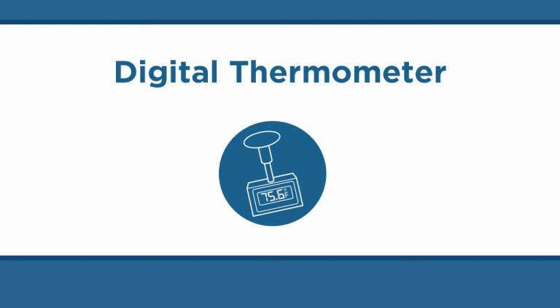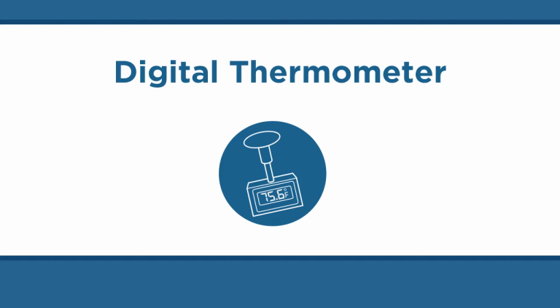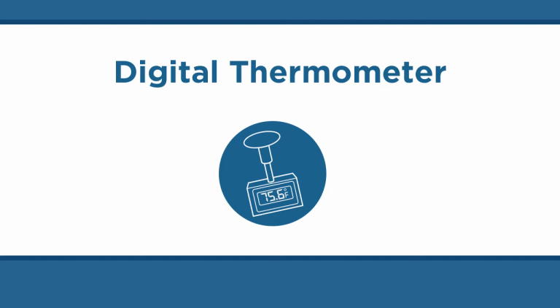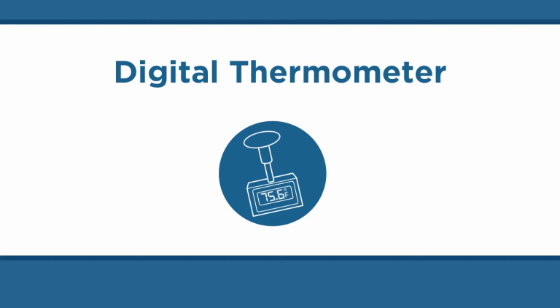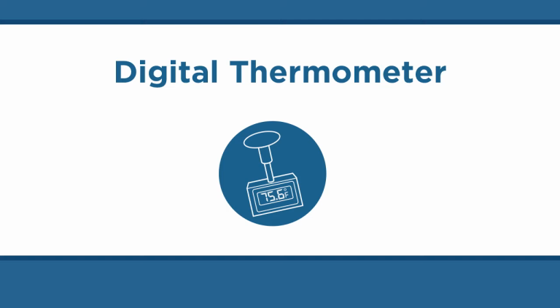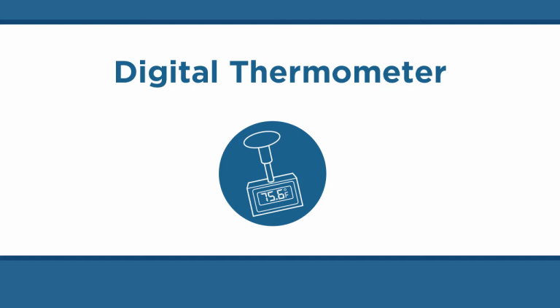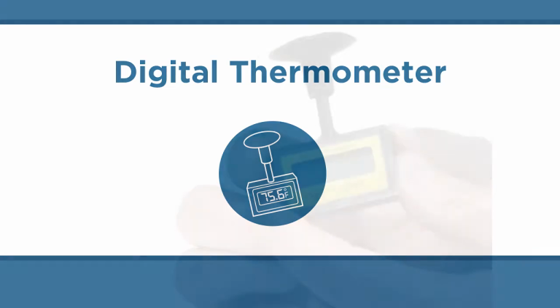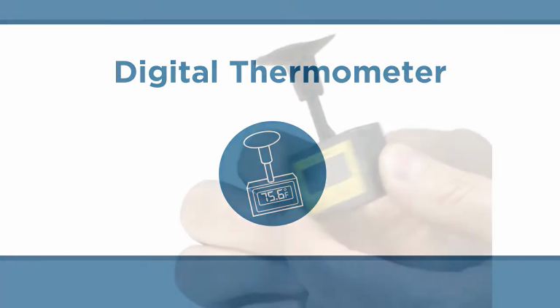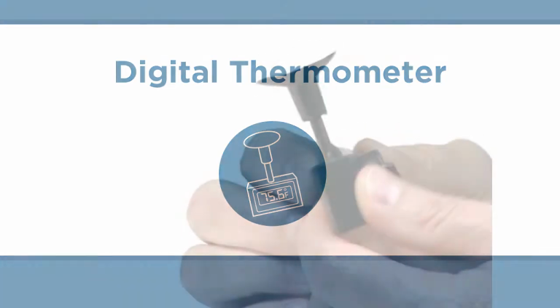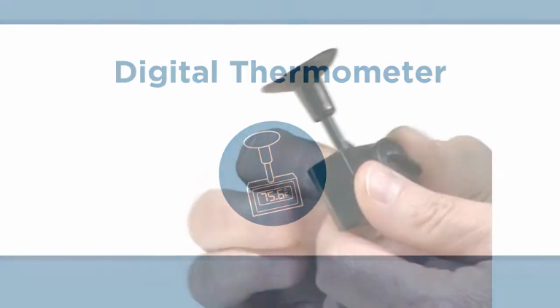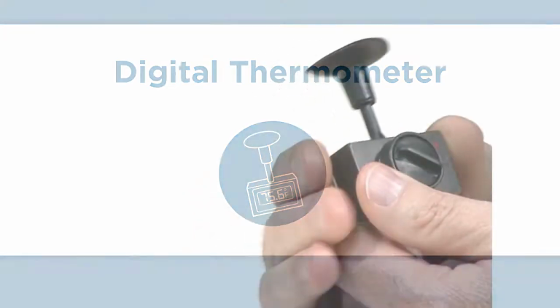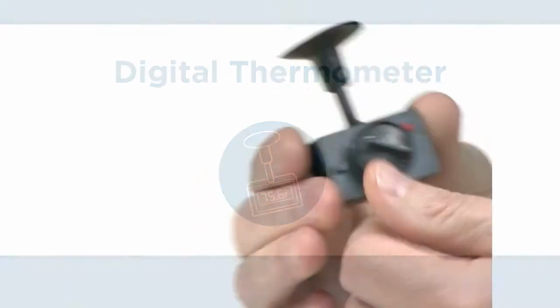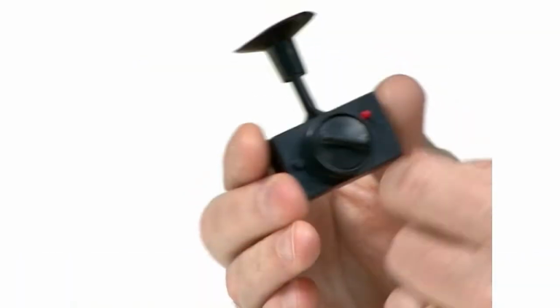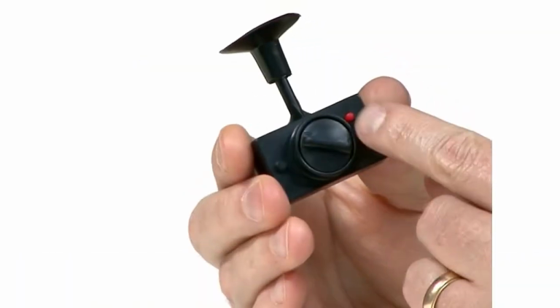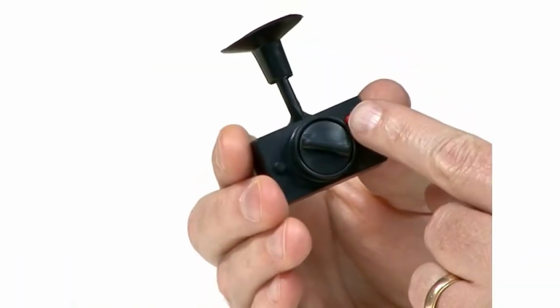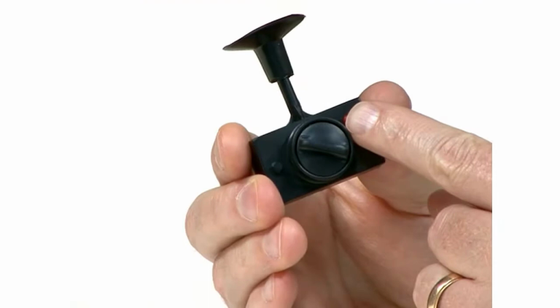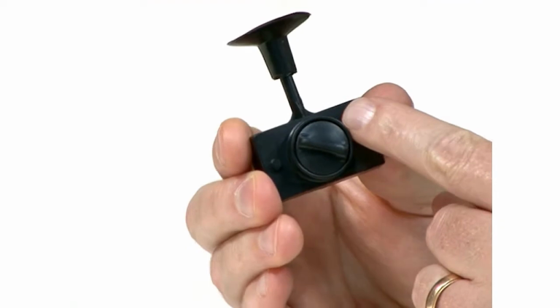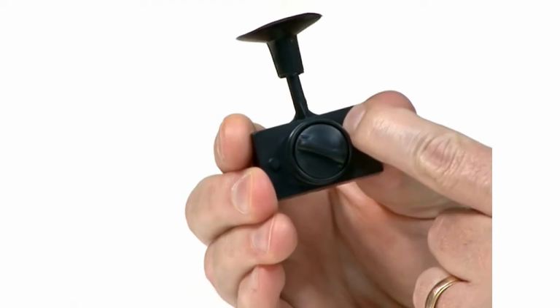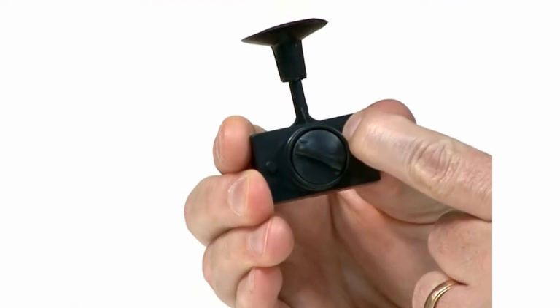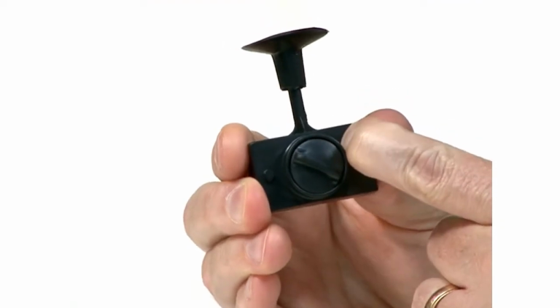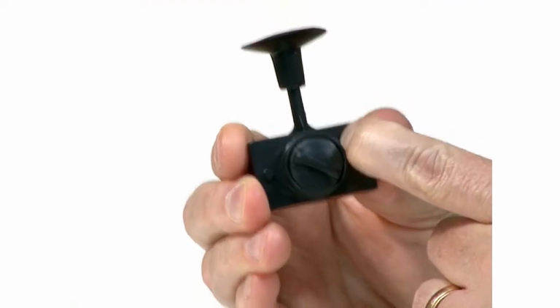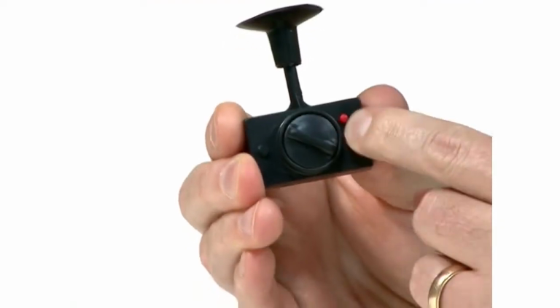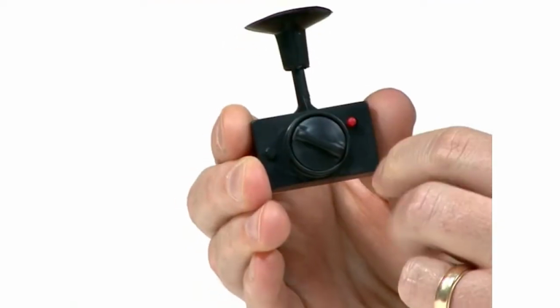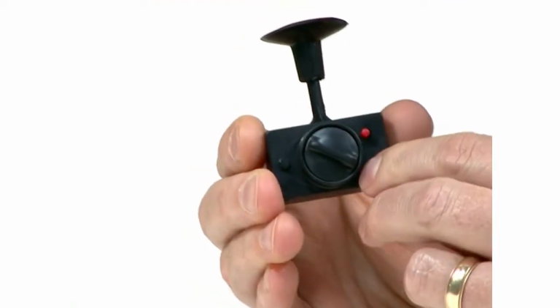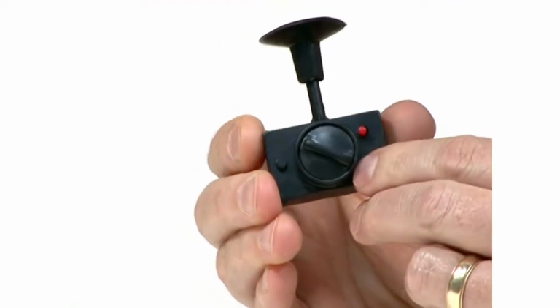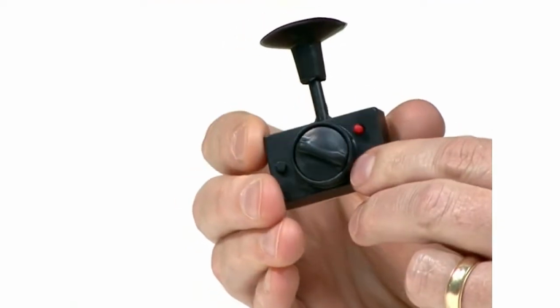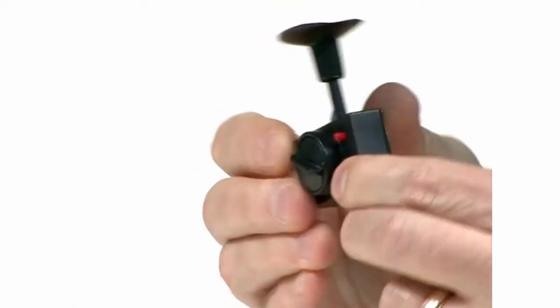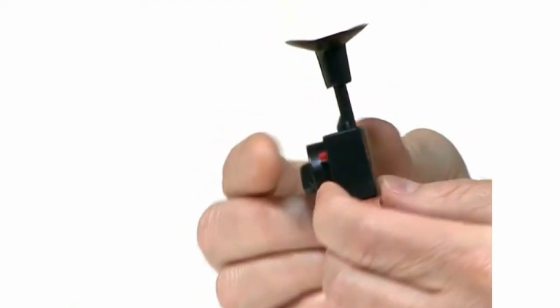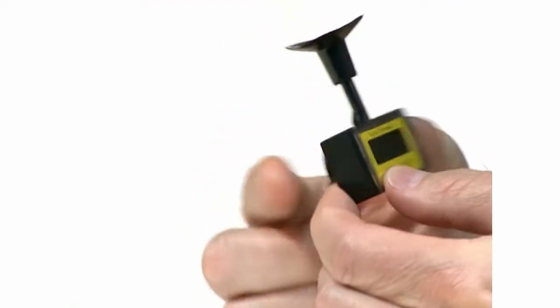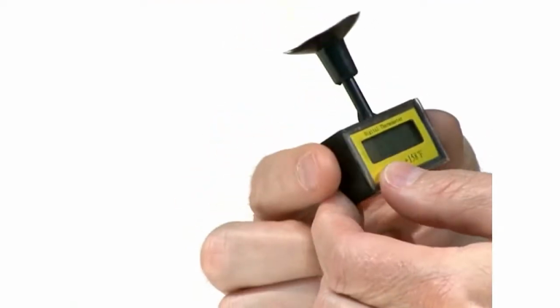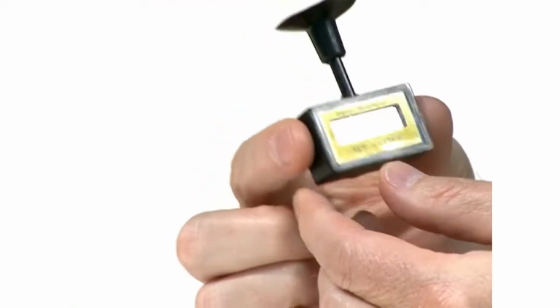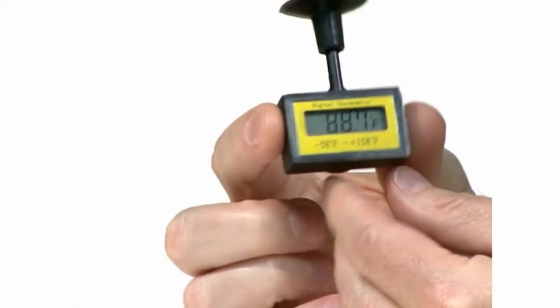This is the digital thermometer. To activate it, push the red button on the back.